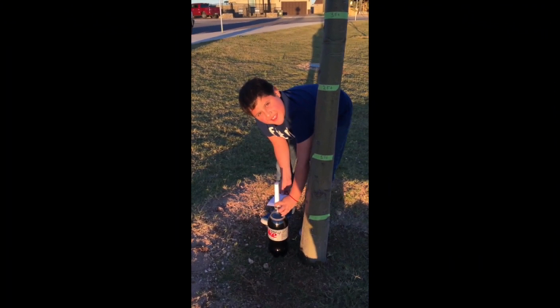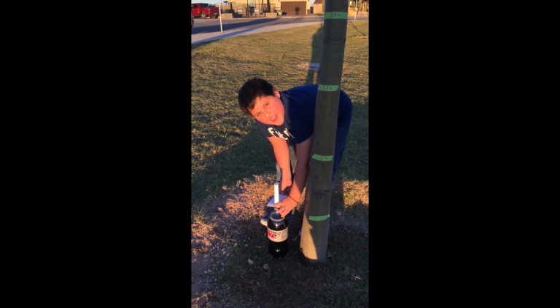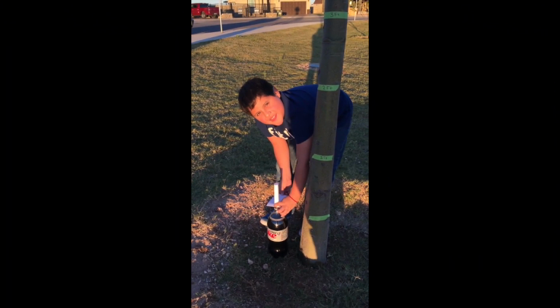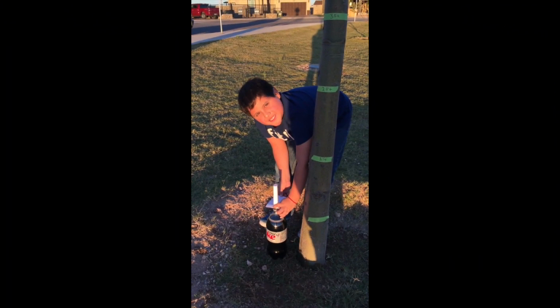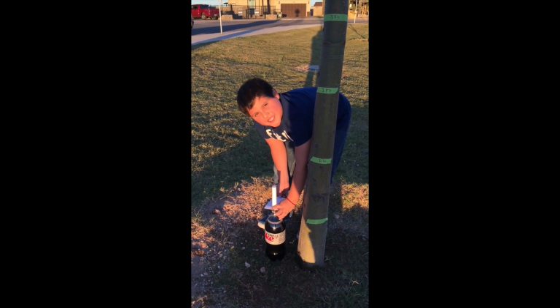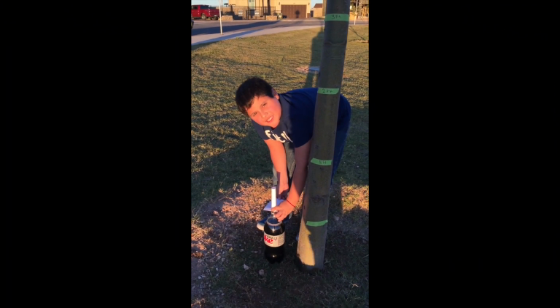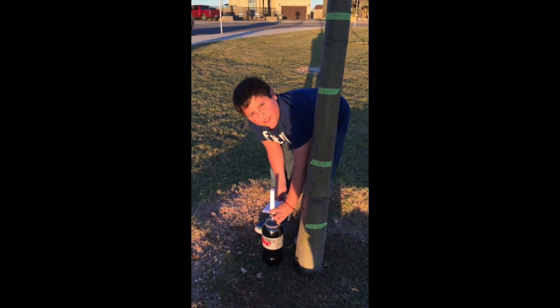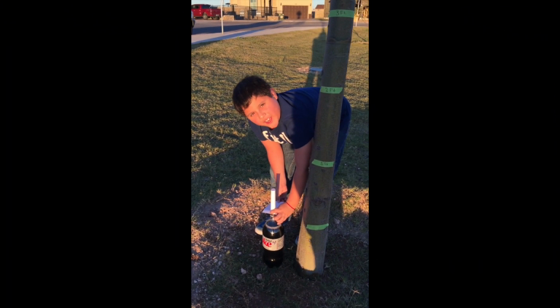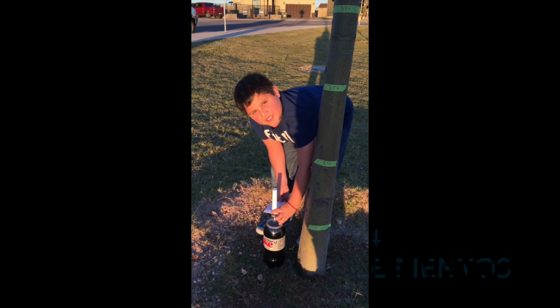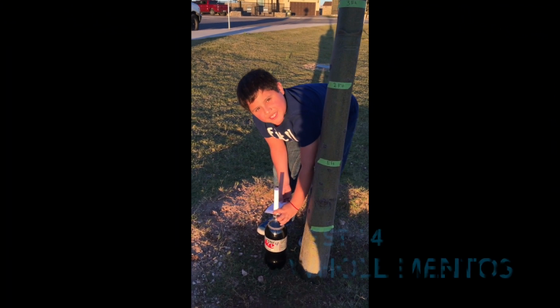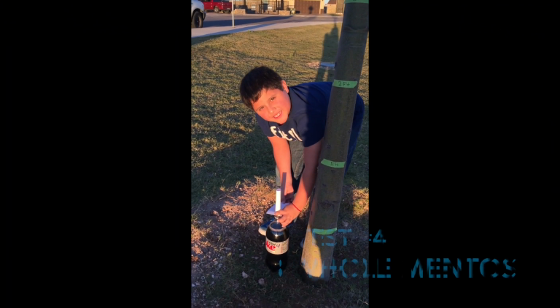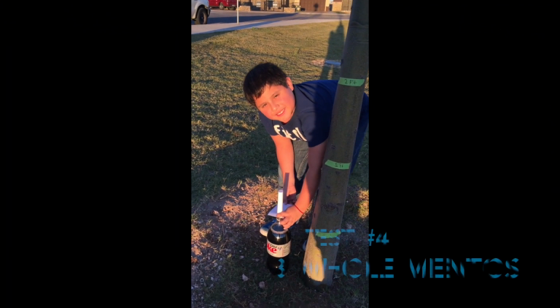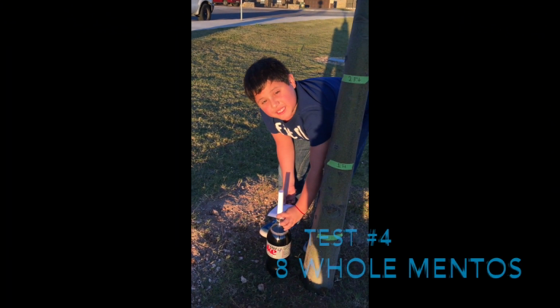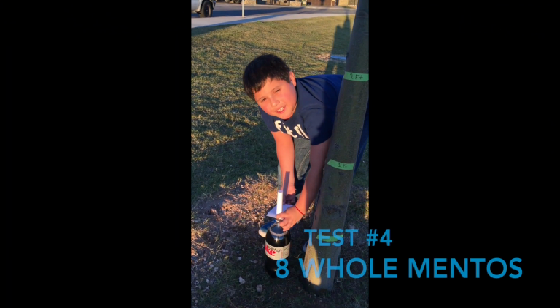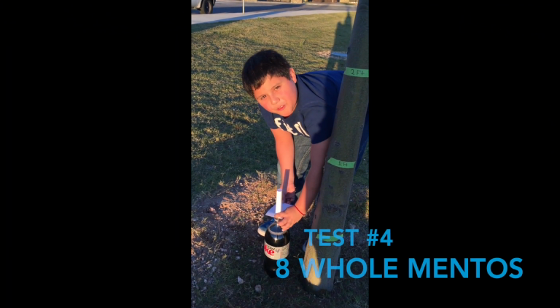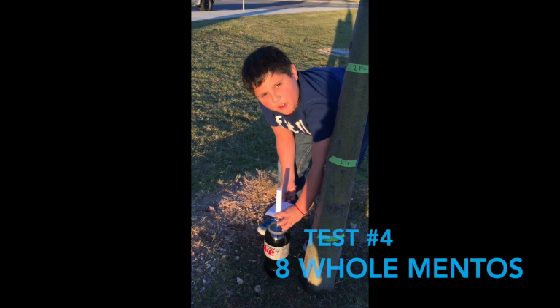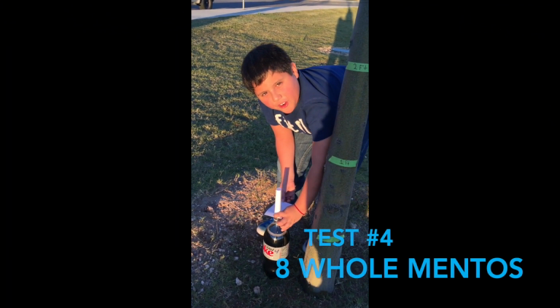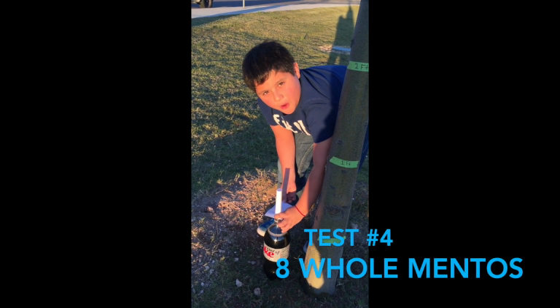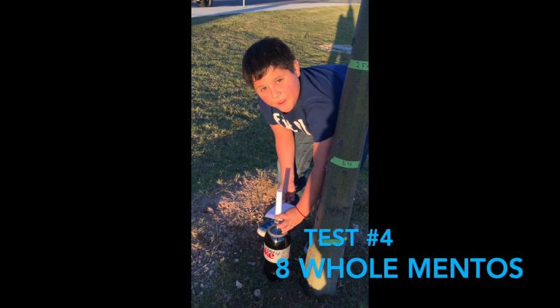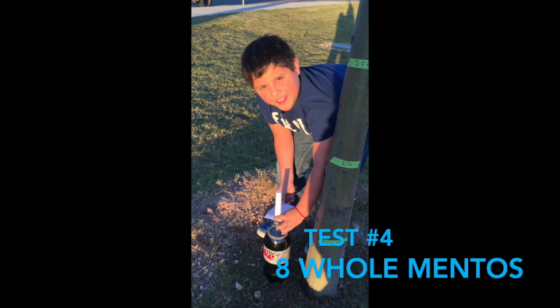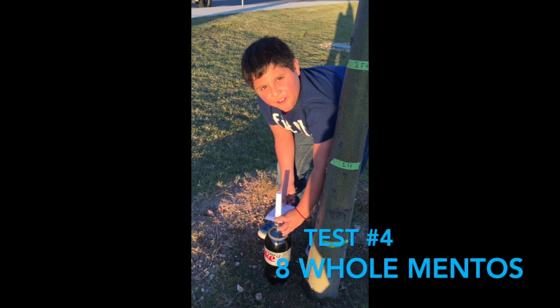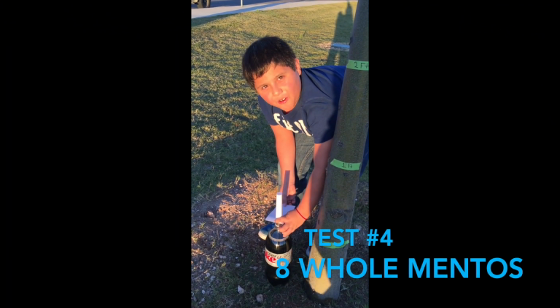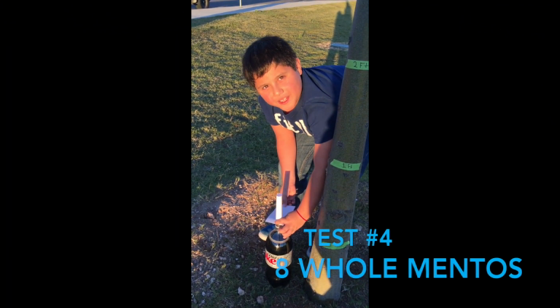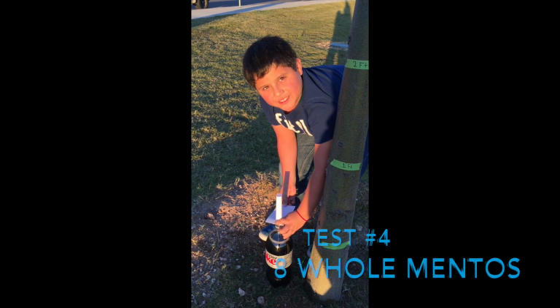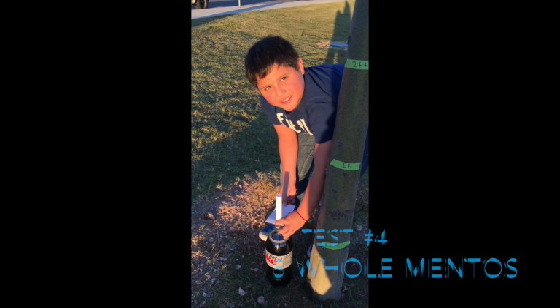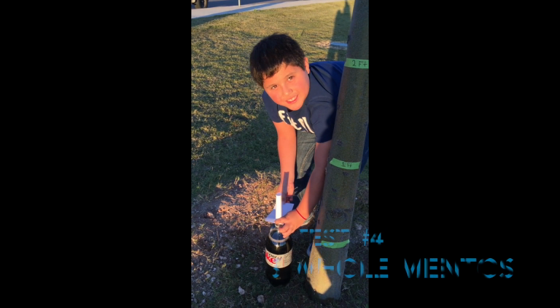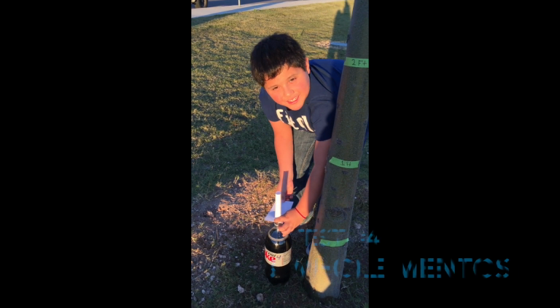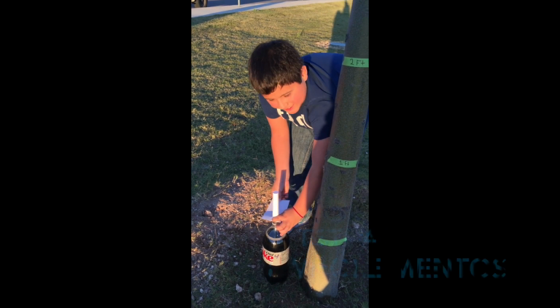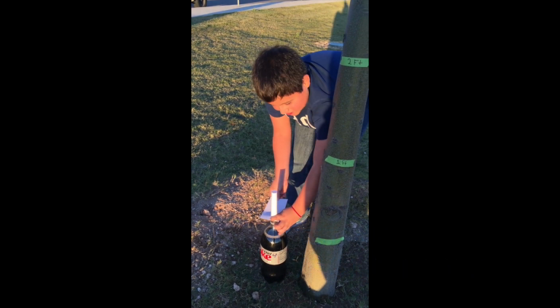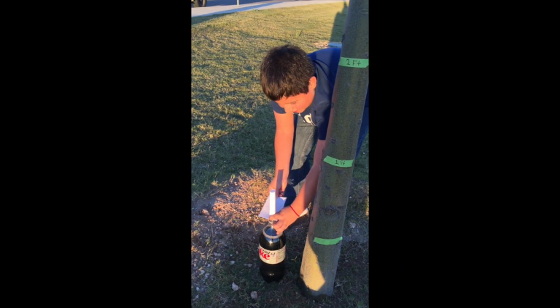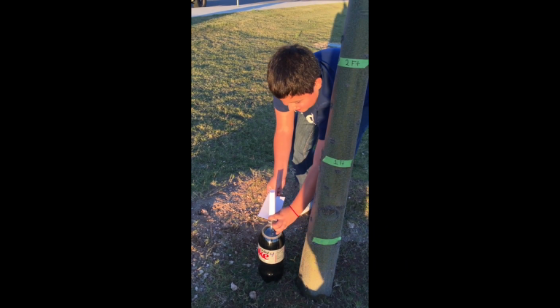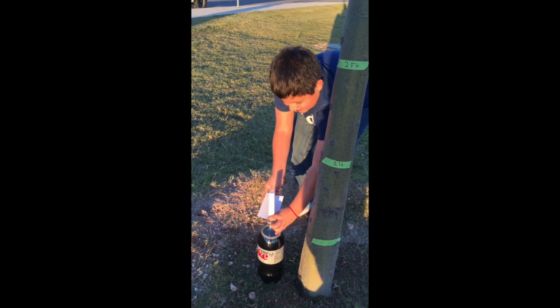This is our final test. Test number four with eight whole Mentos. Let's try this.